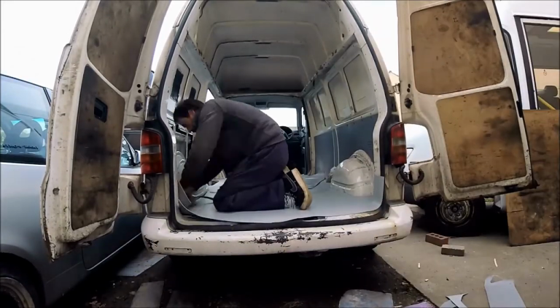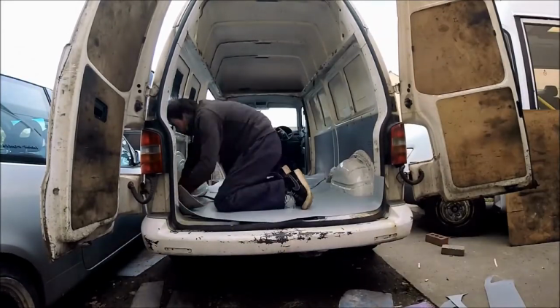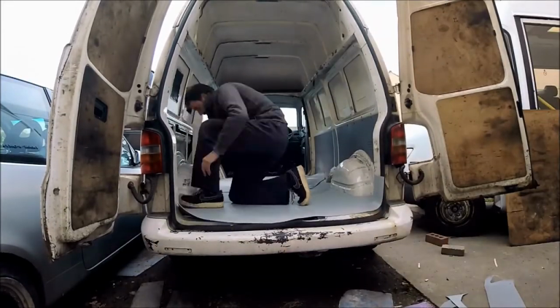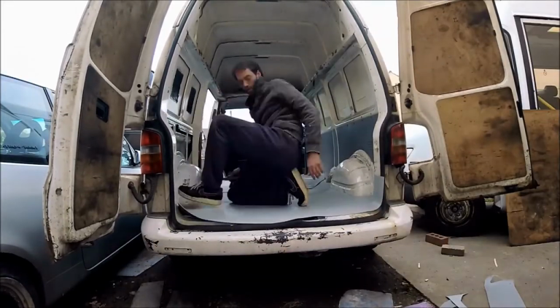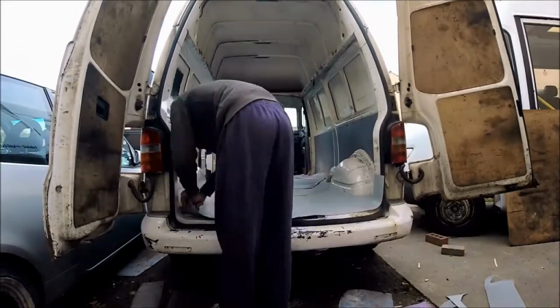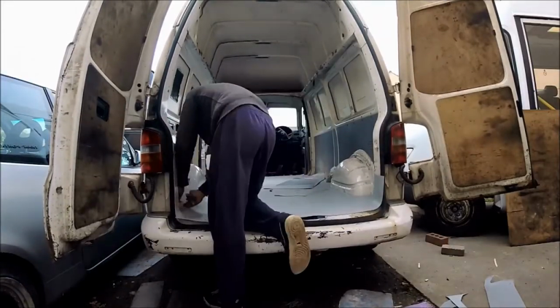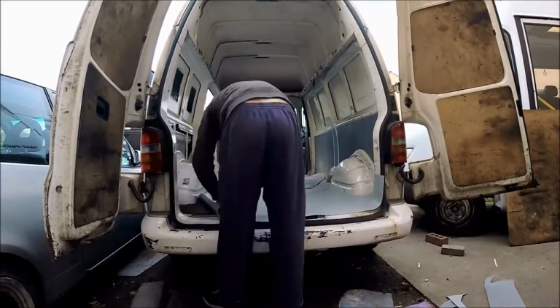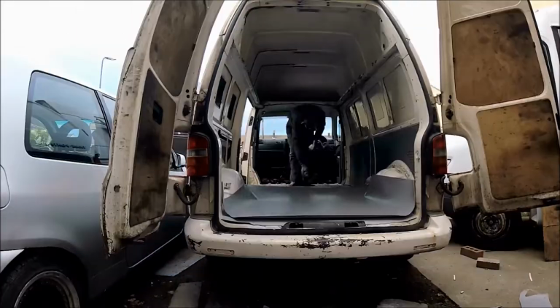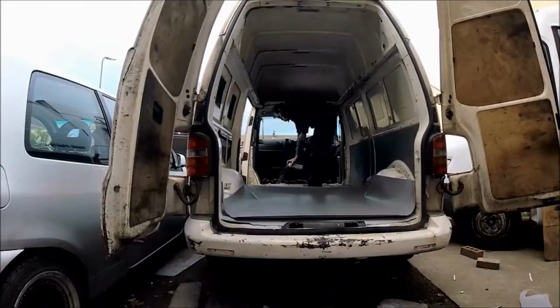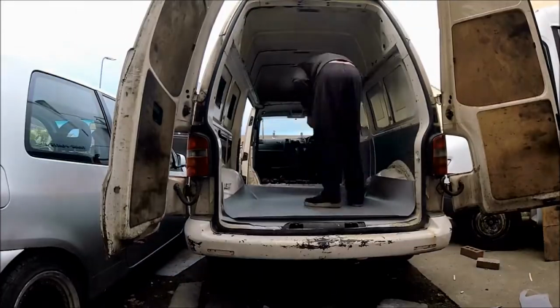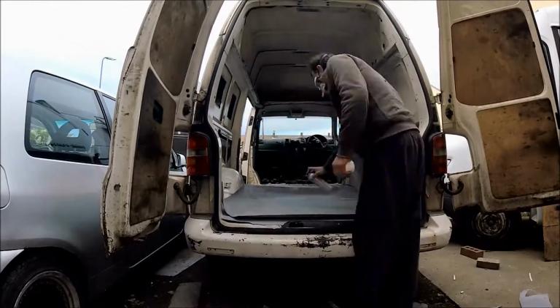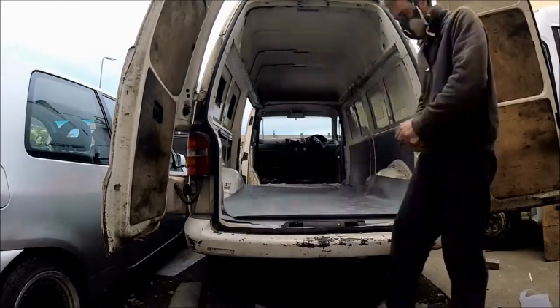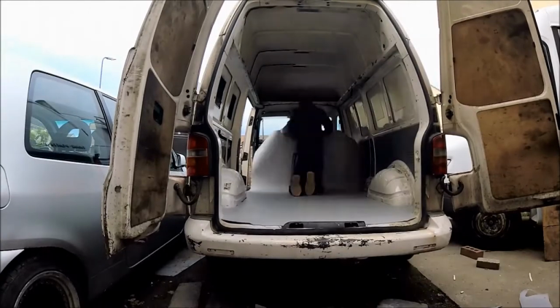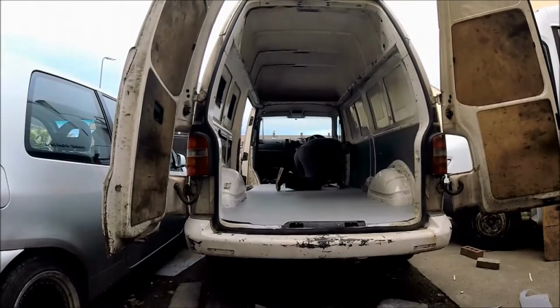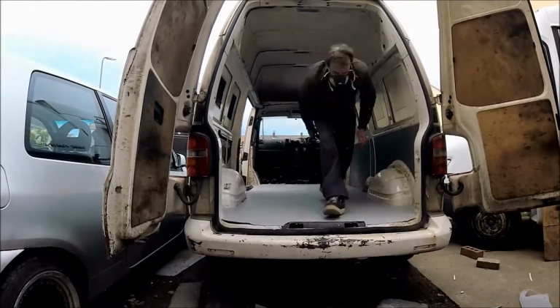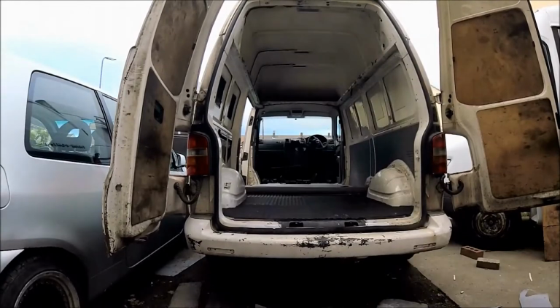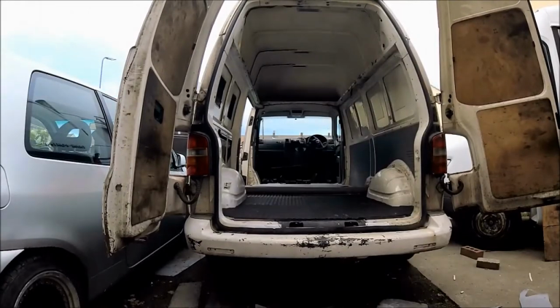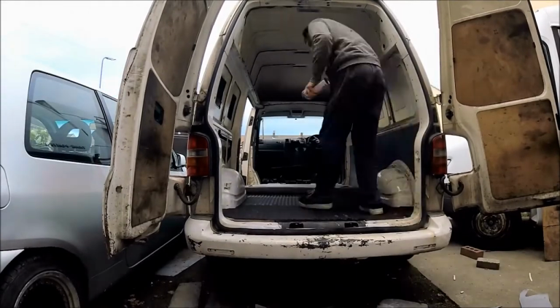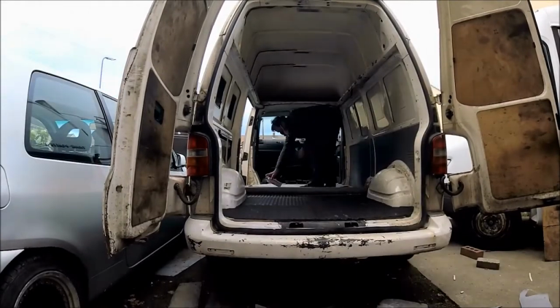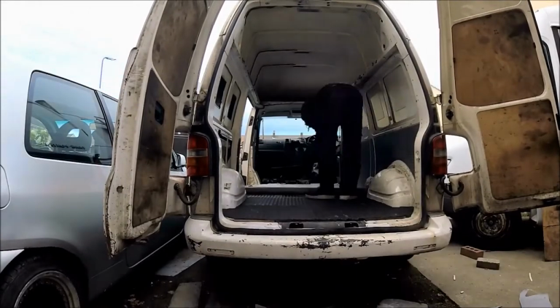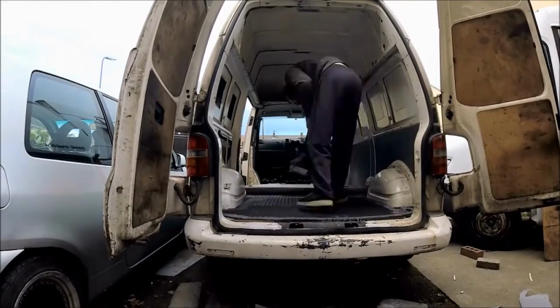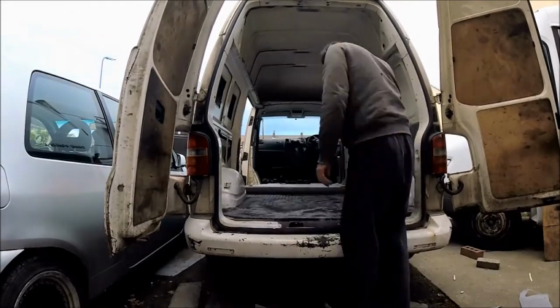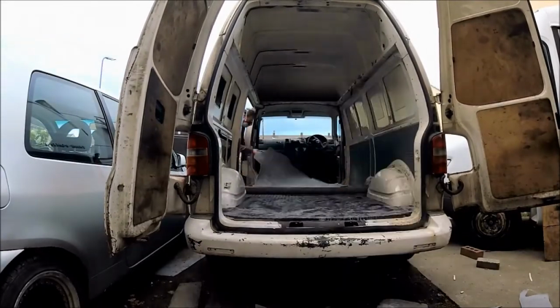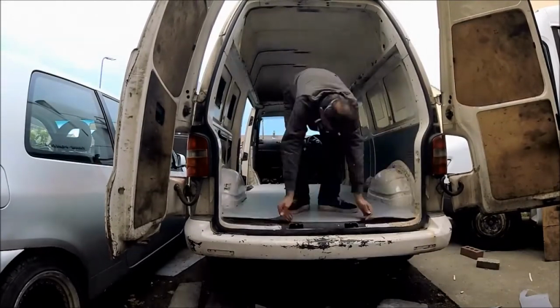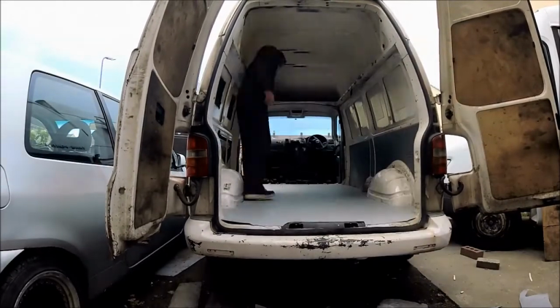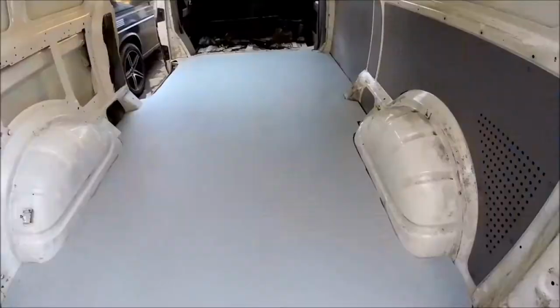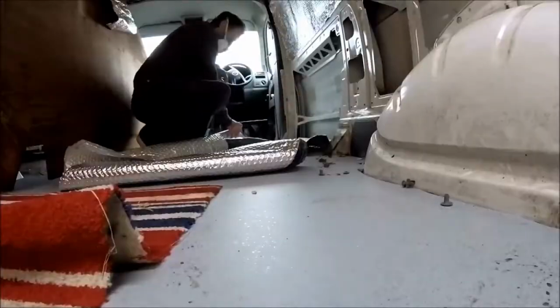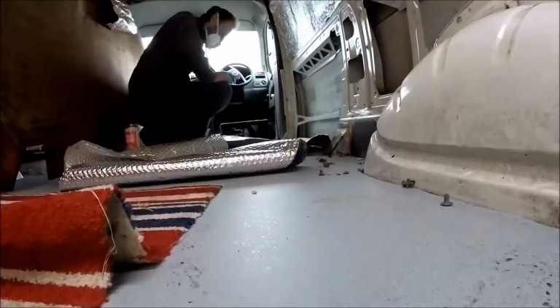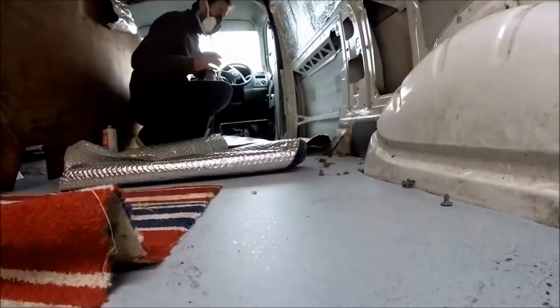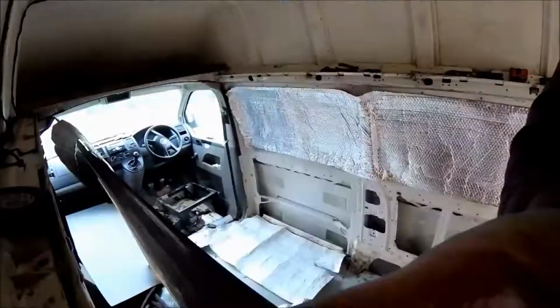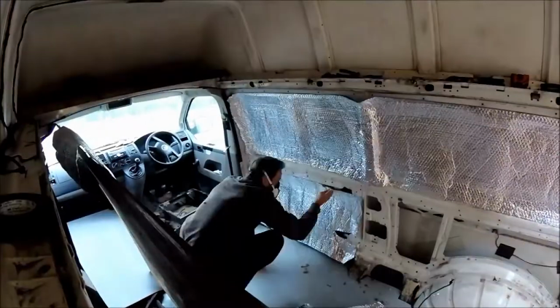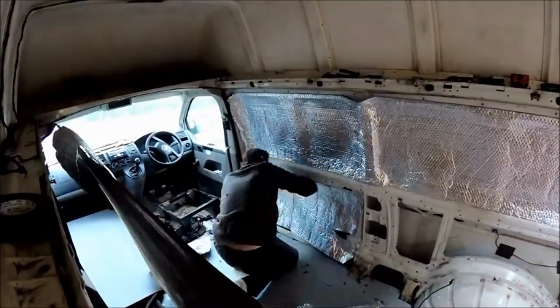To lay it down, the easiest way is to spray adhesive on one half, fold it over, and then just spray the other half down.